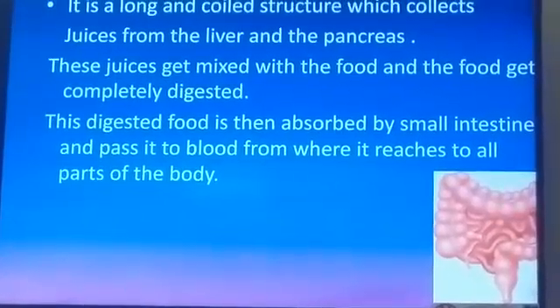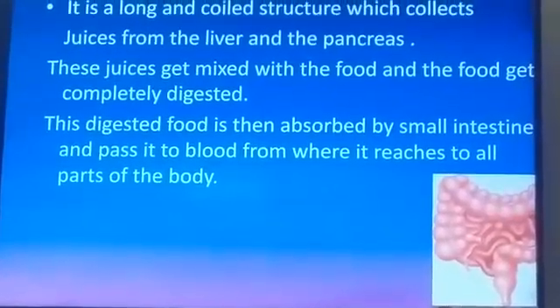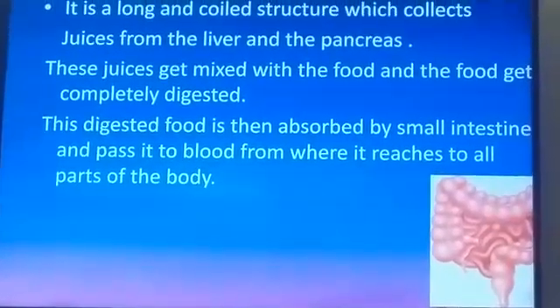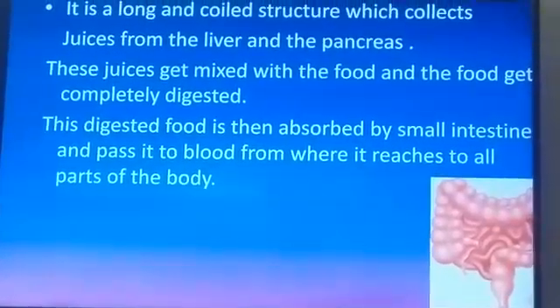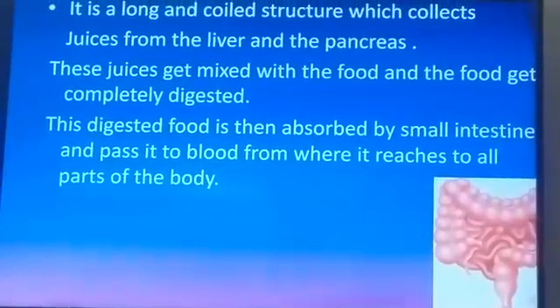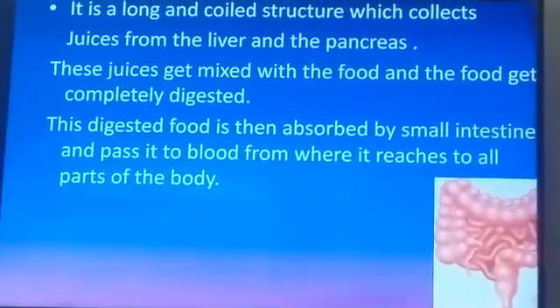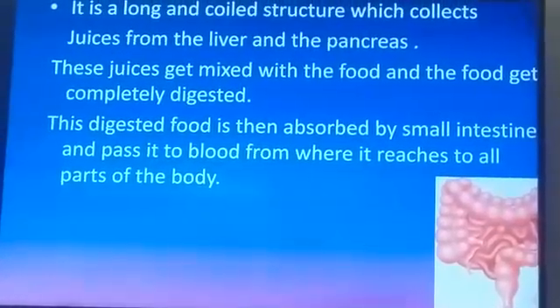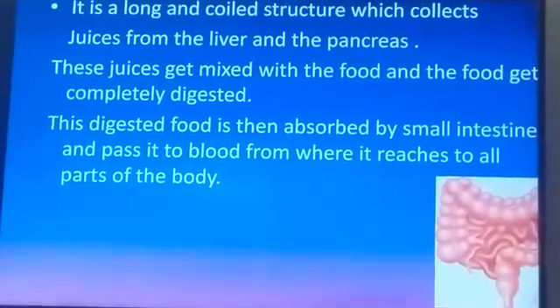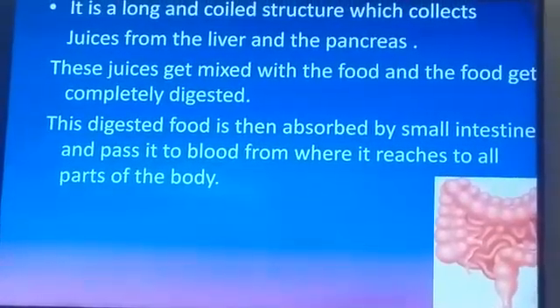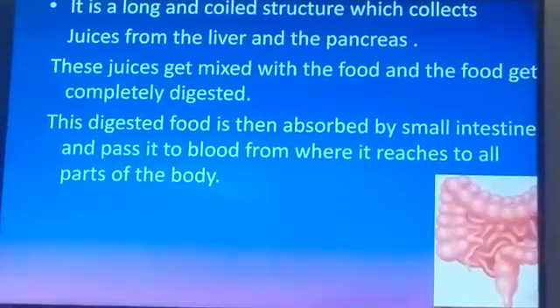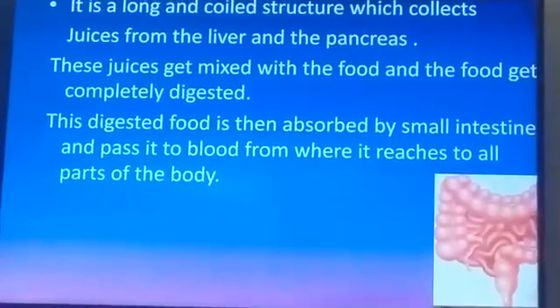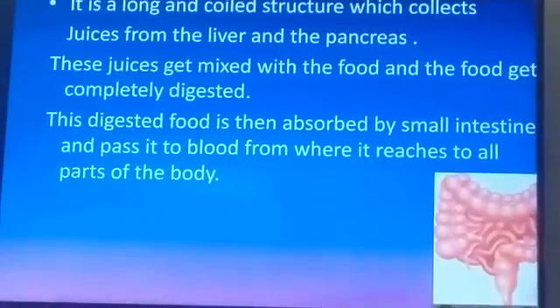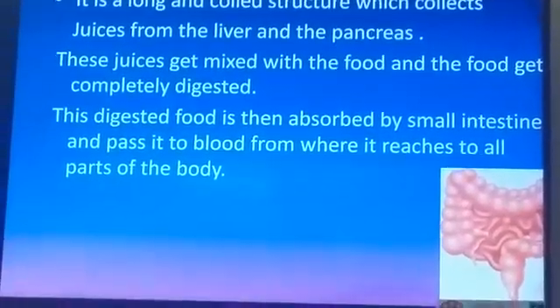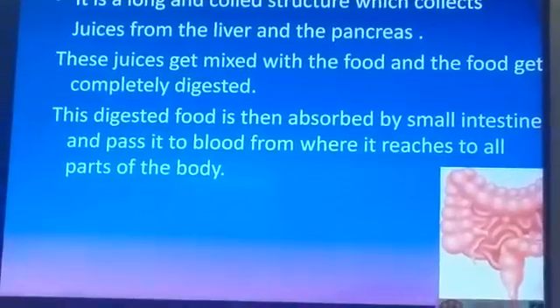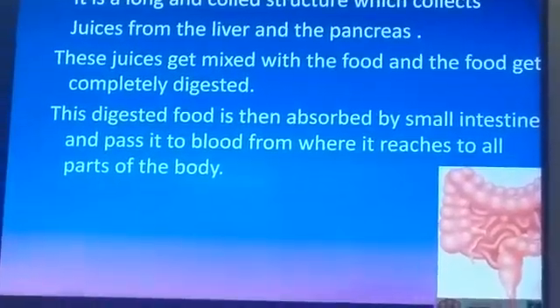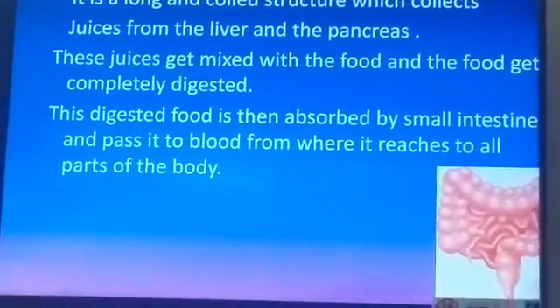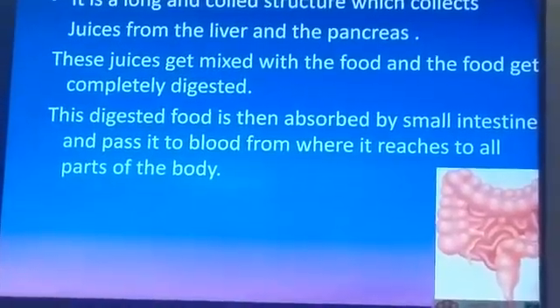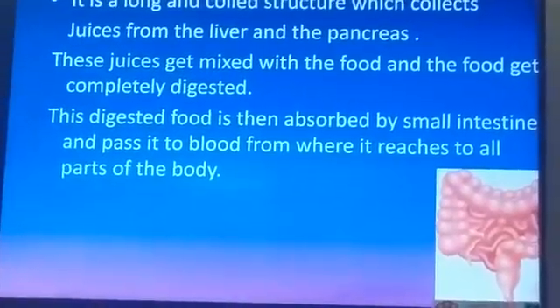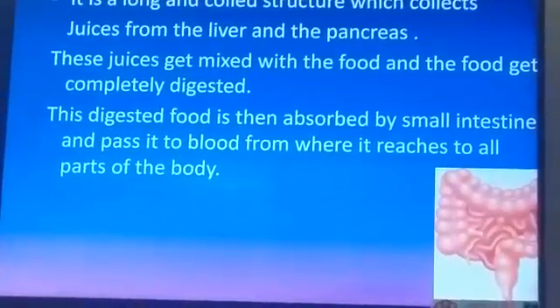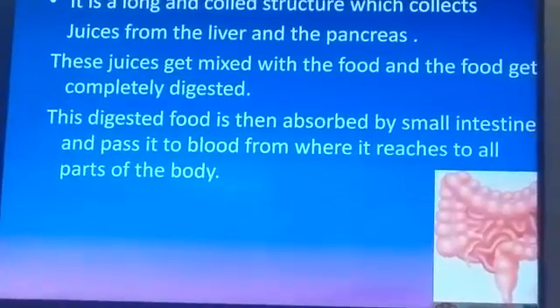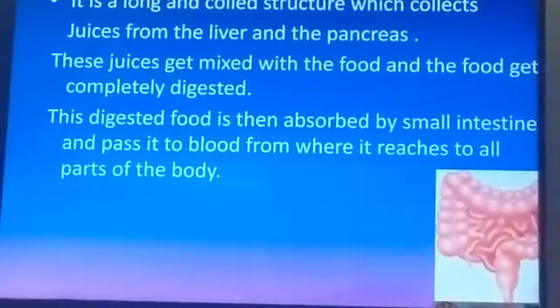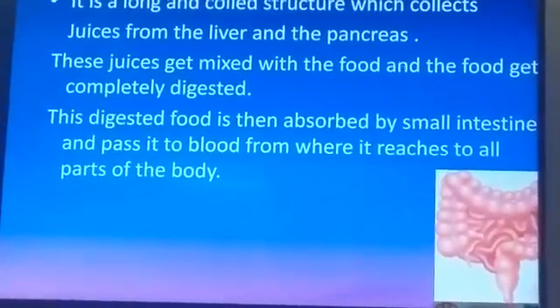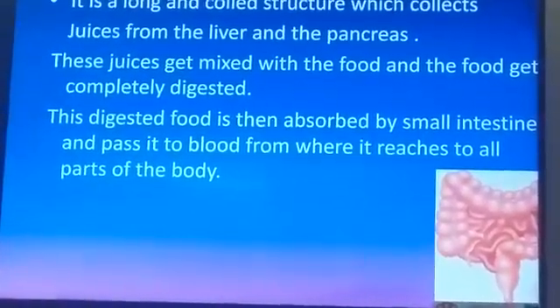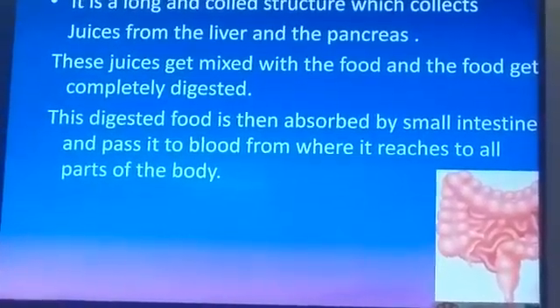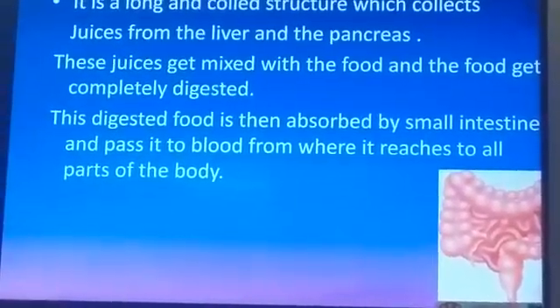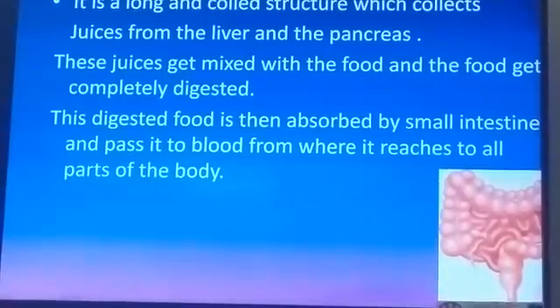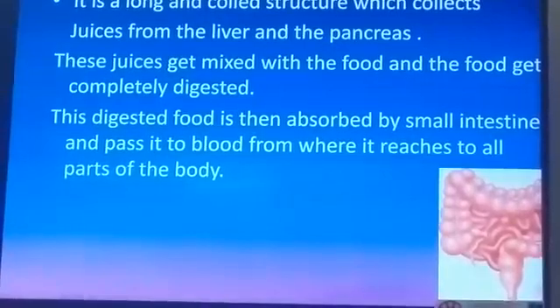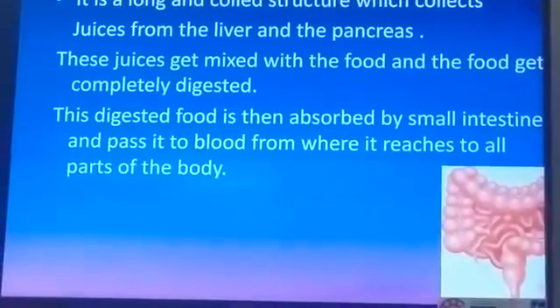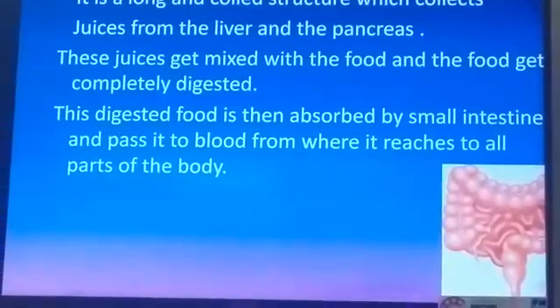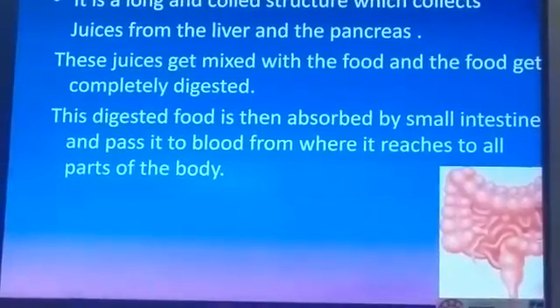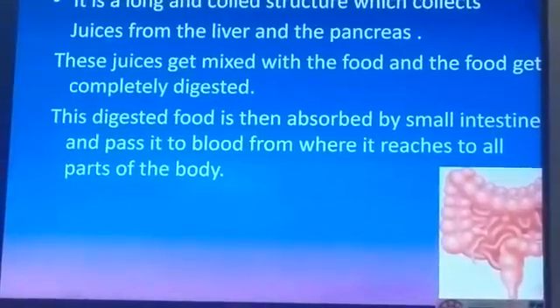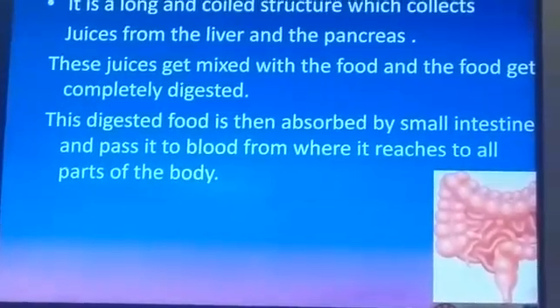You should also know that the liver is the largest gland of our body.